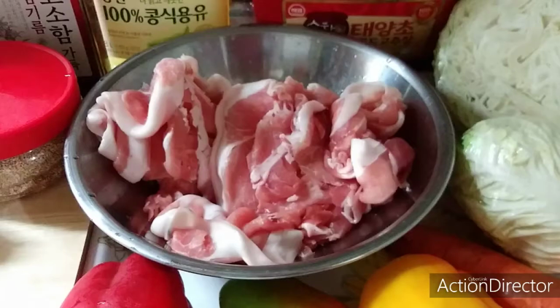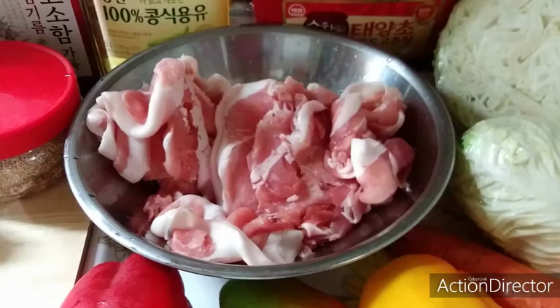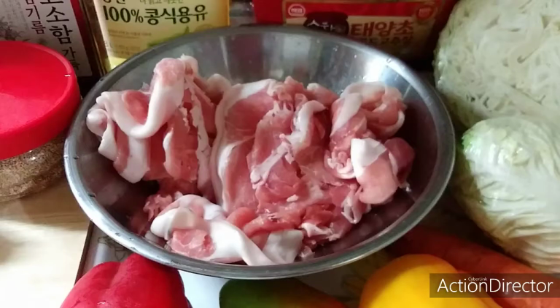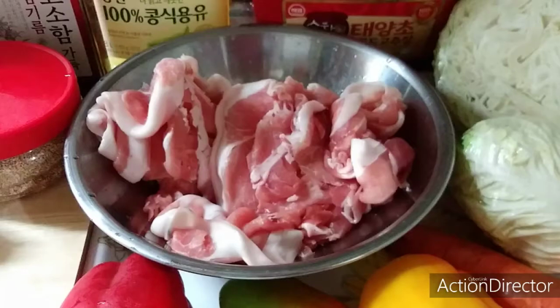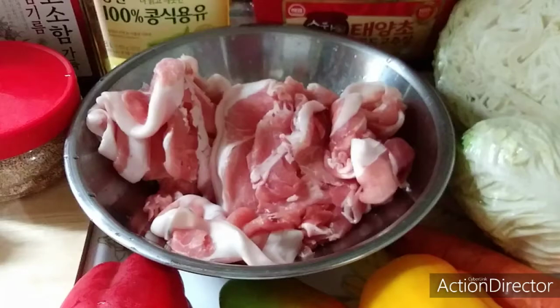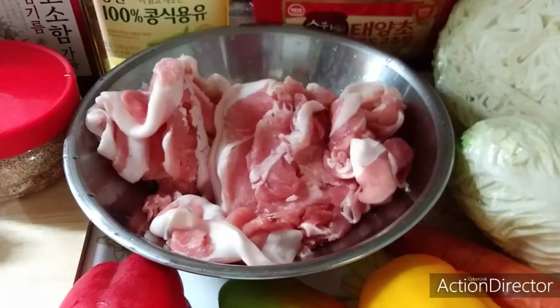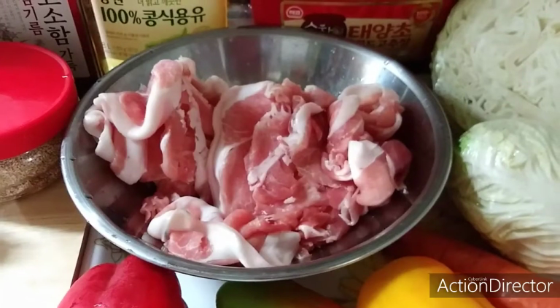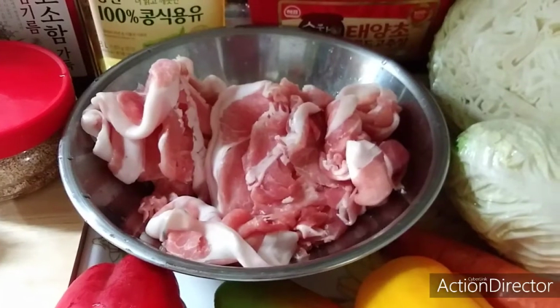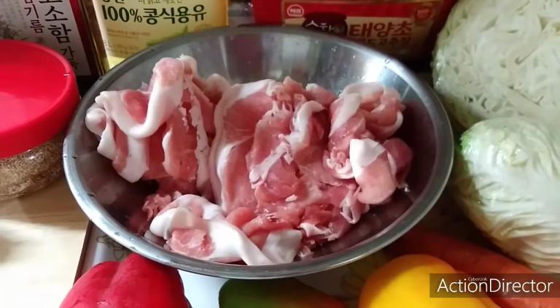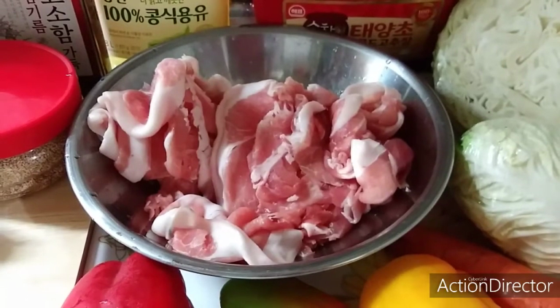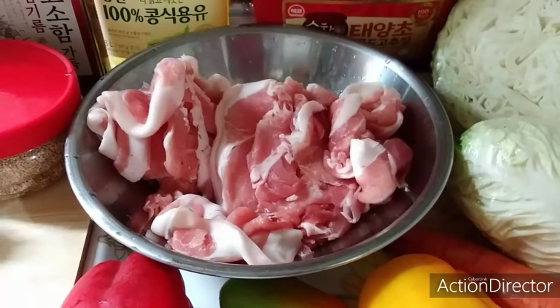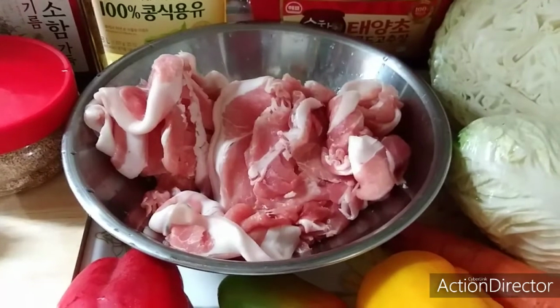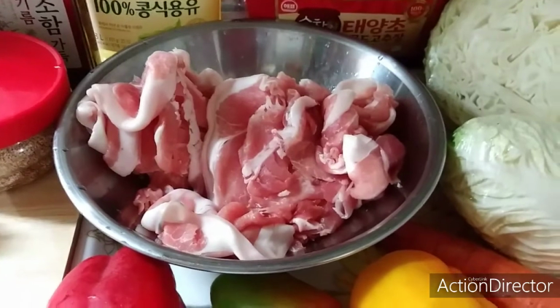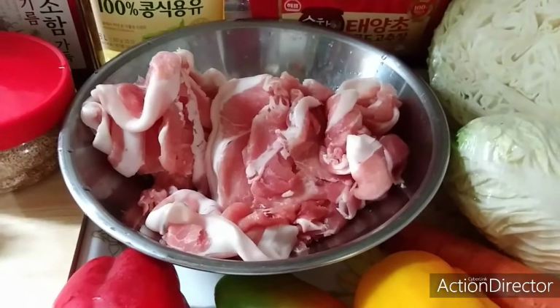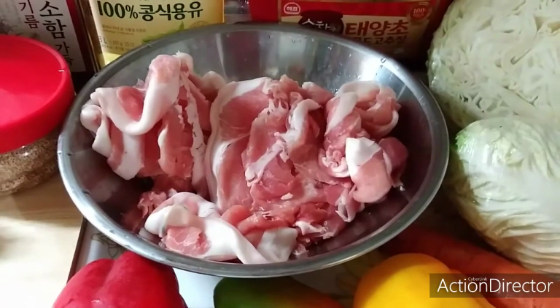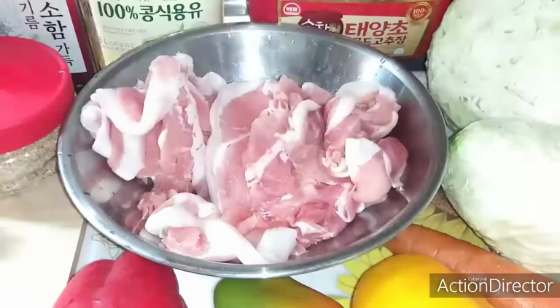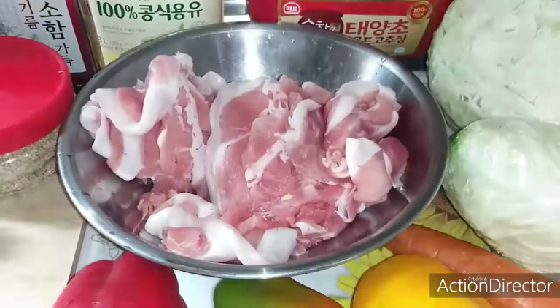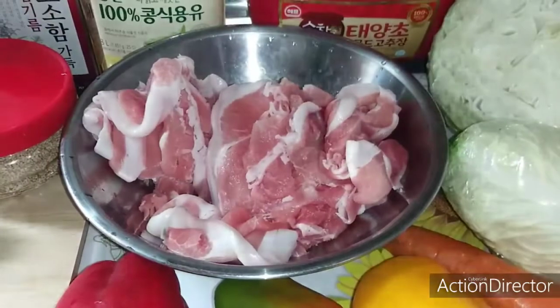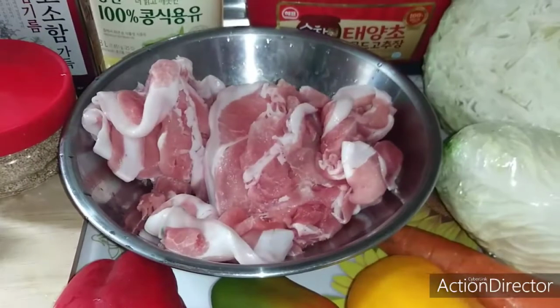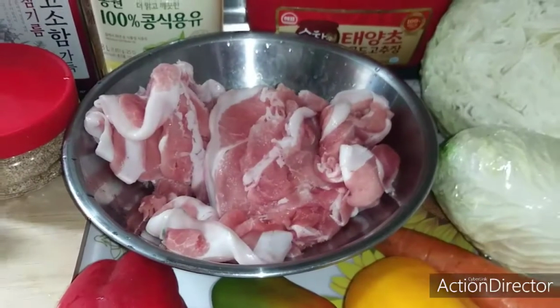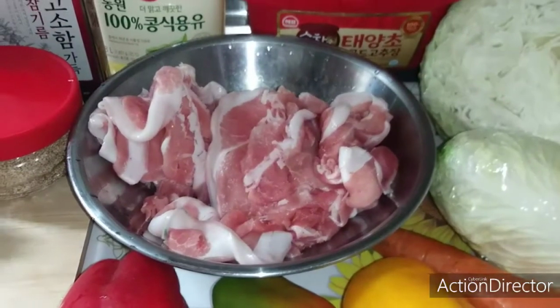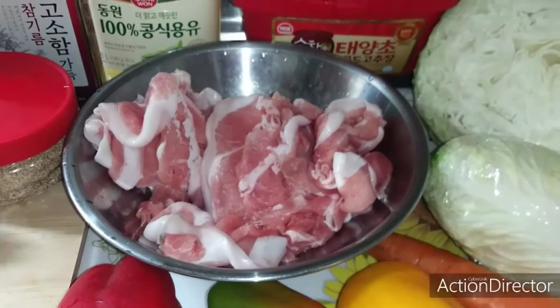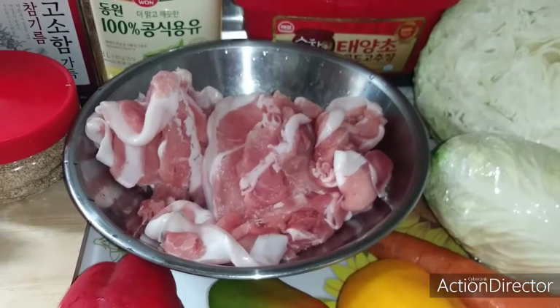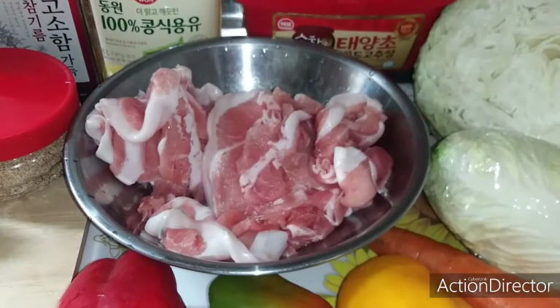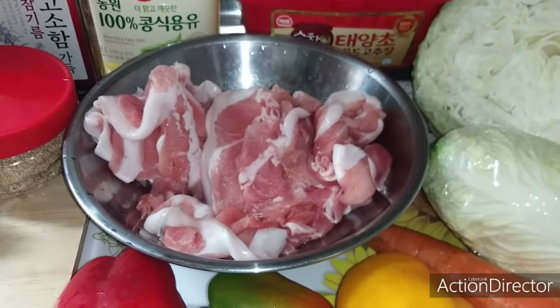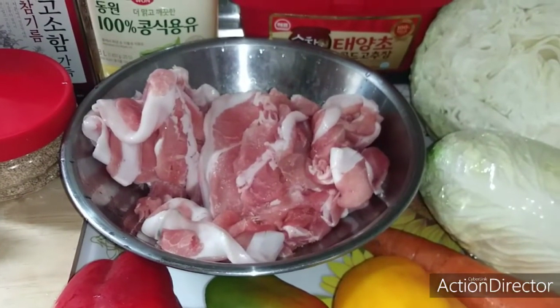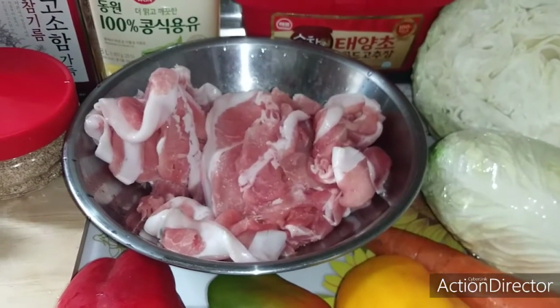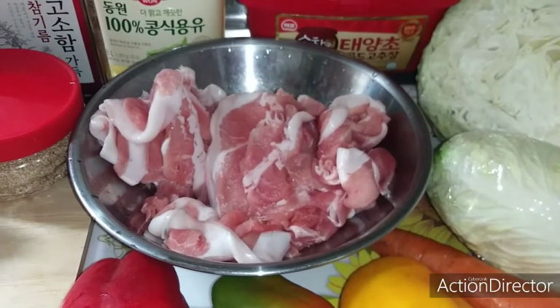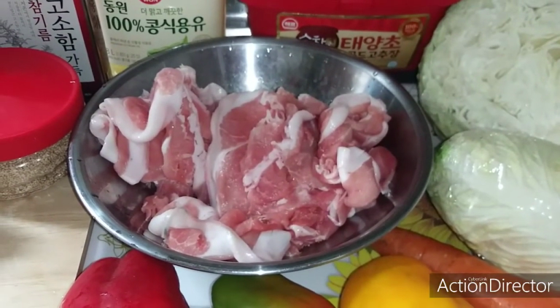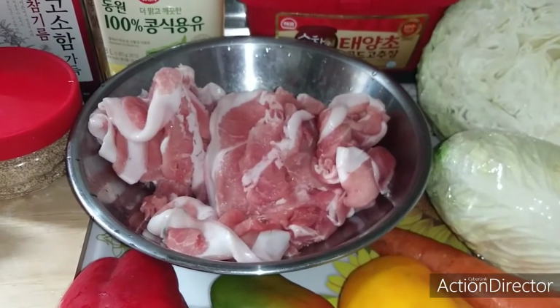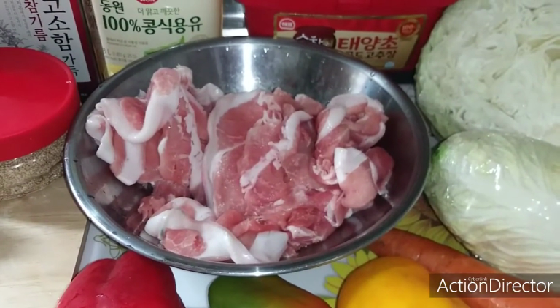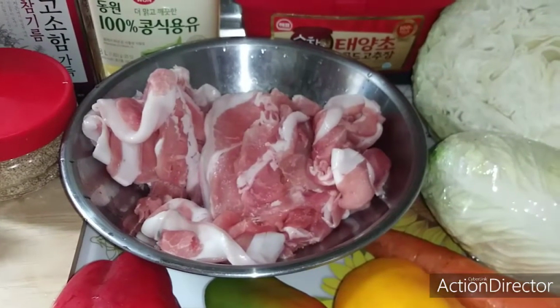Good day everyone, this is Gerdi Lorano channel. Today's video, I will cook Twichy Bulgogi.